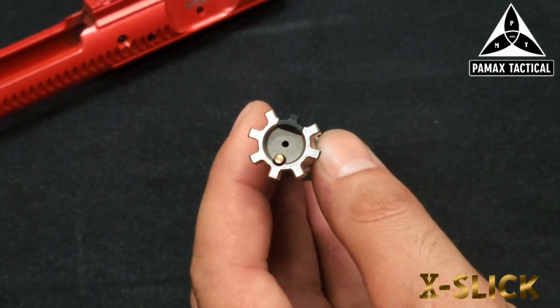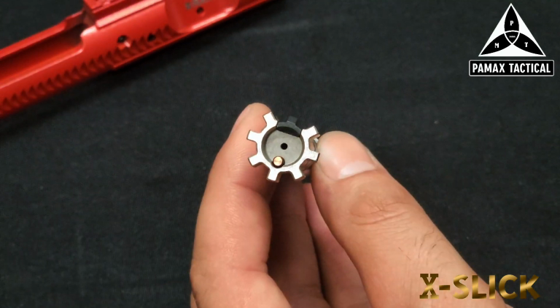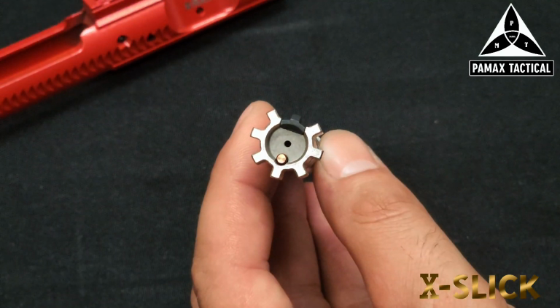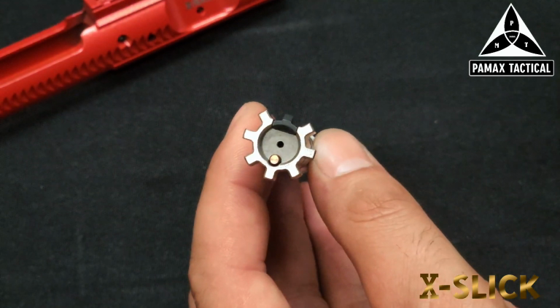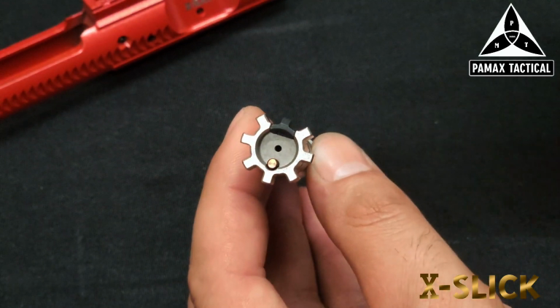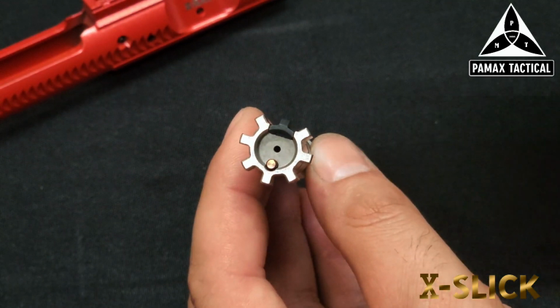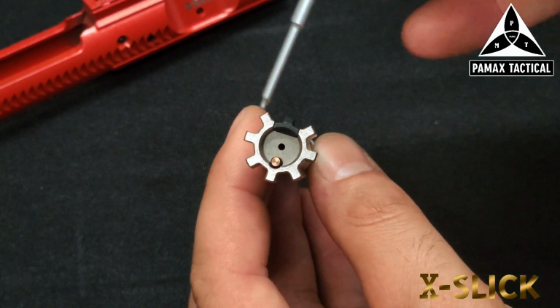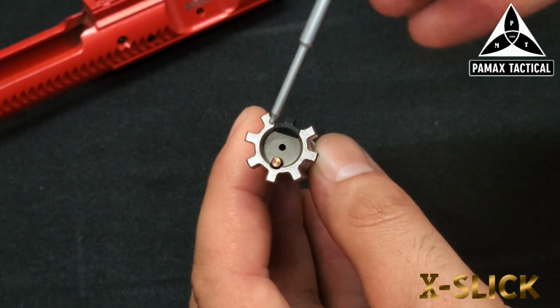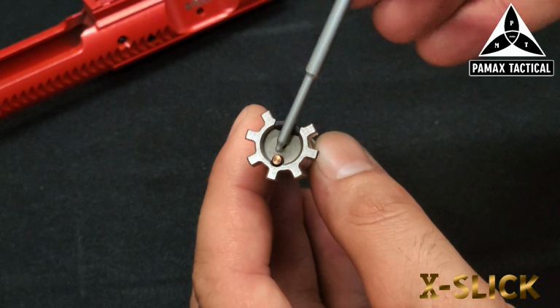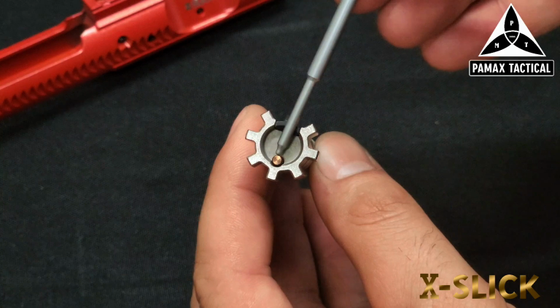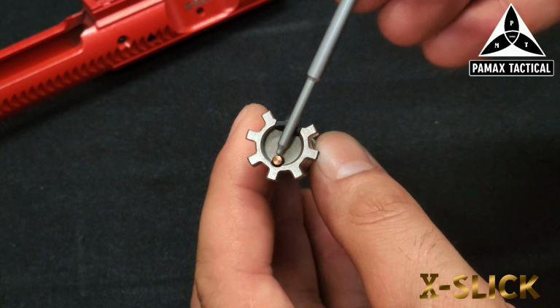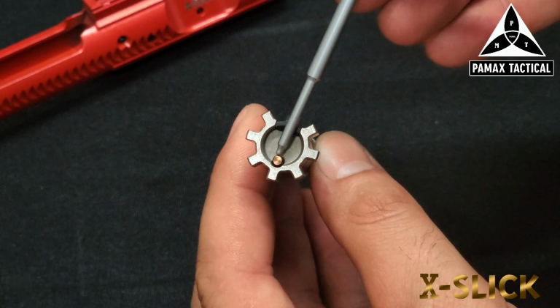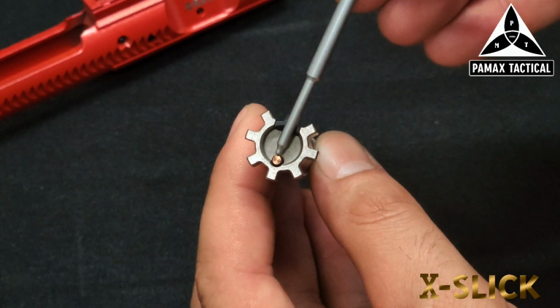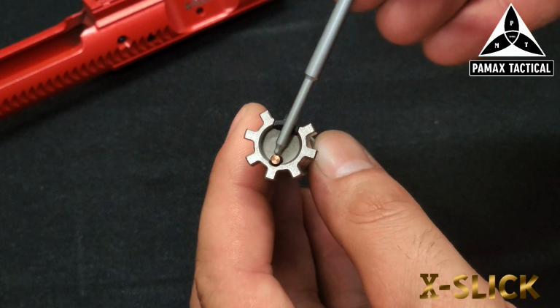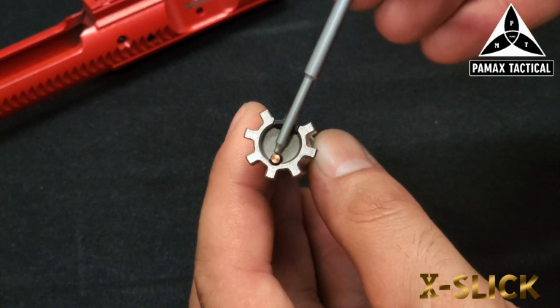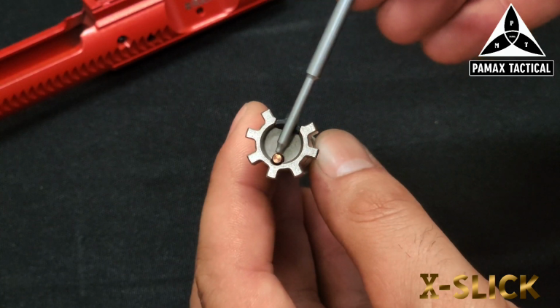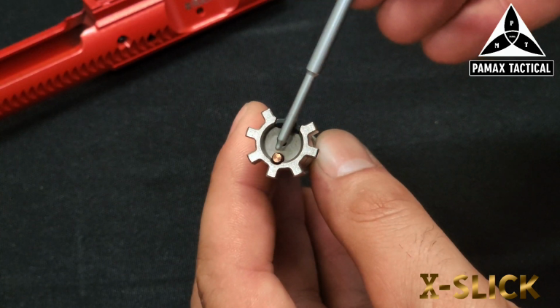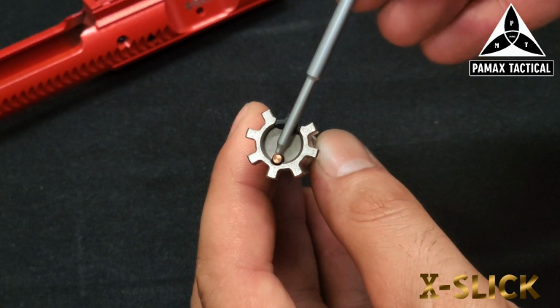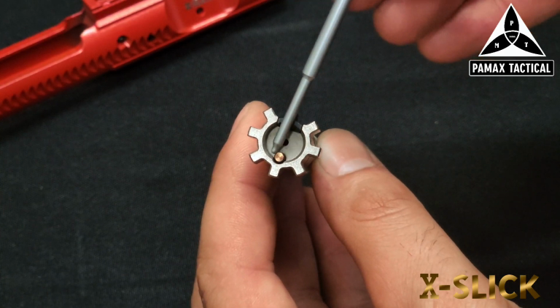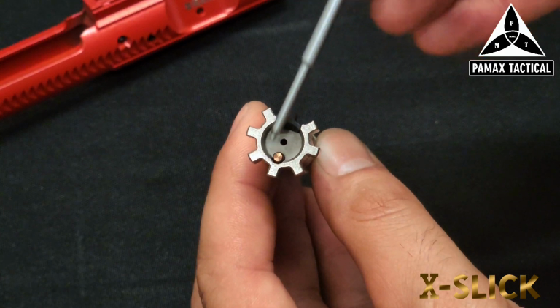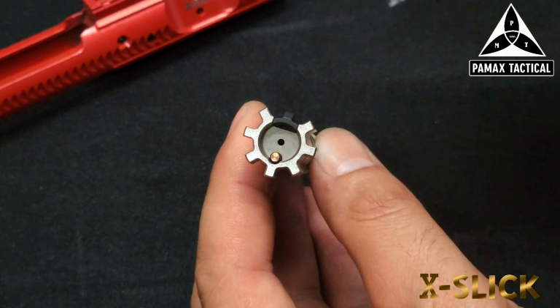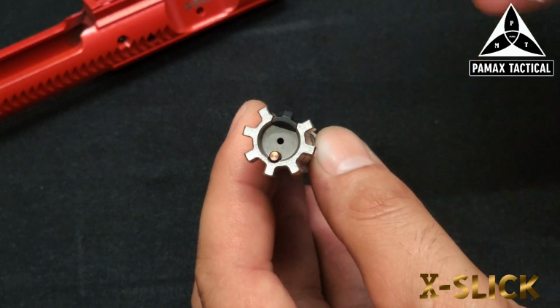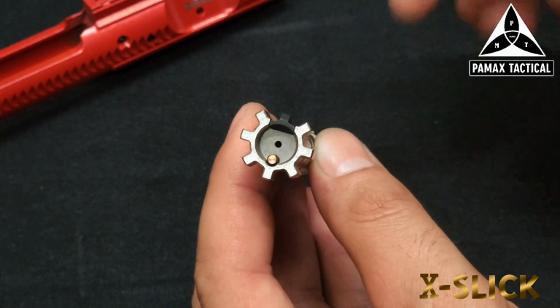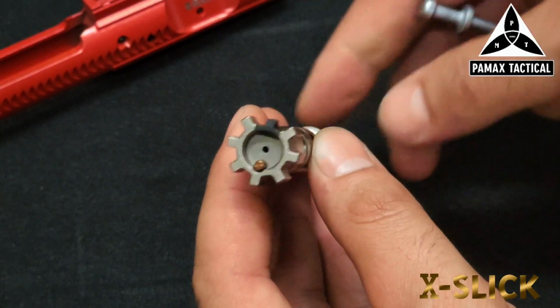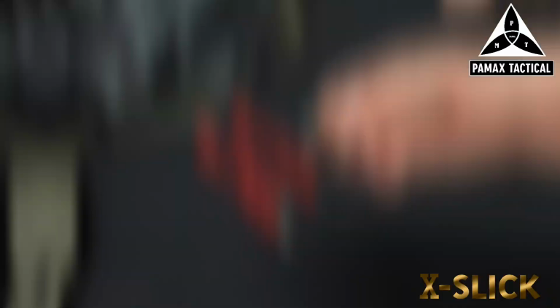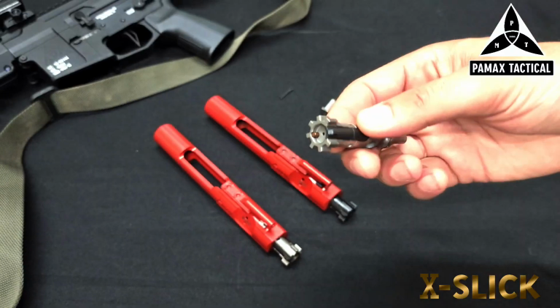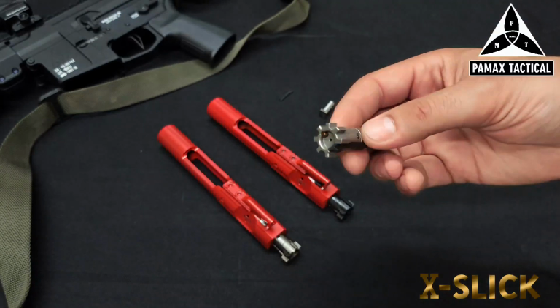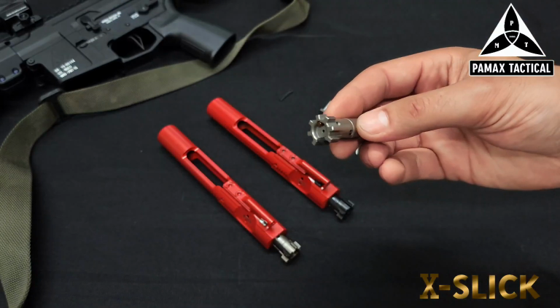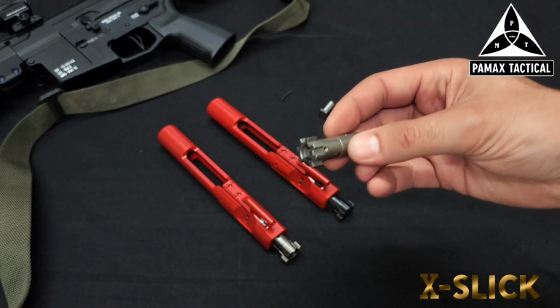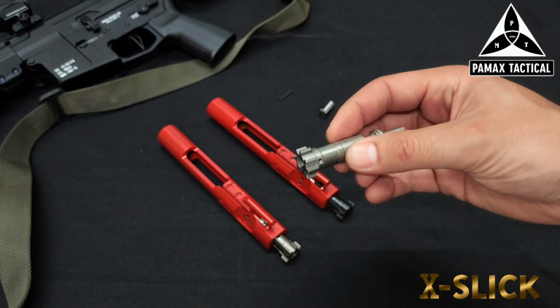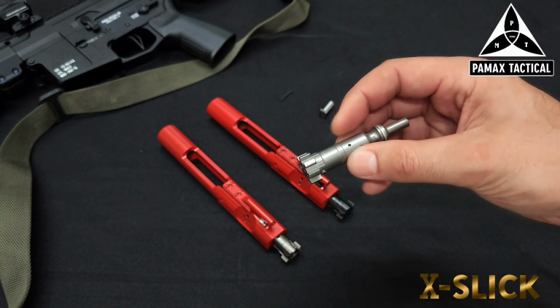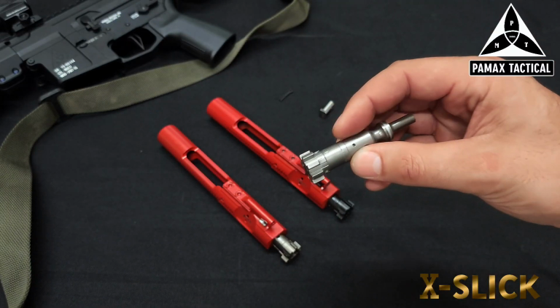We do have a nice little rose gold ejector — that's a nice little touch and flare to the look of that bolt. That's going to come standard with all the Gen 2 versions.